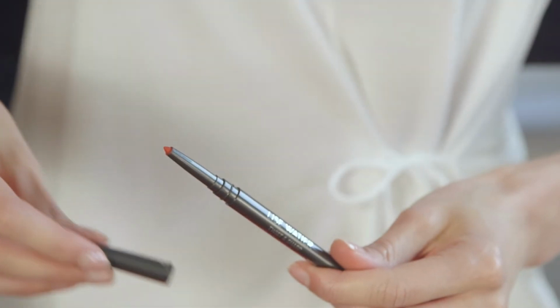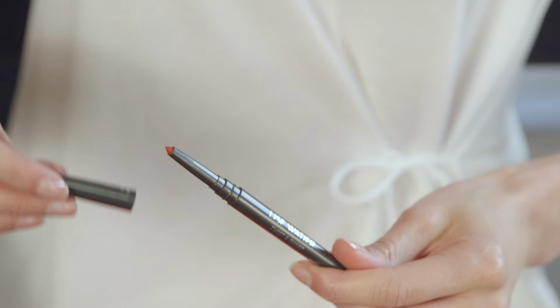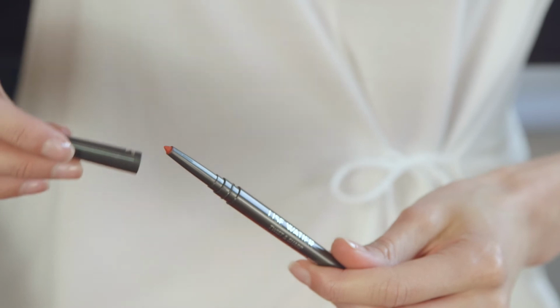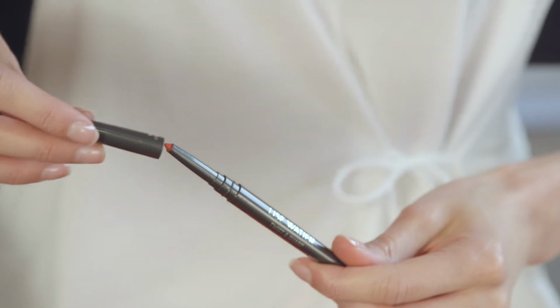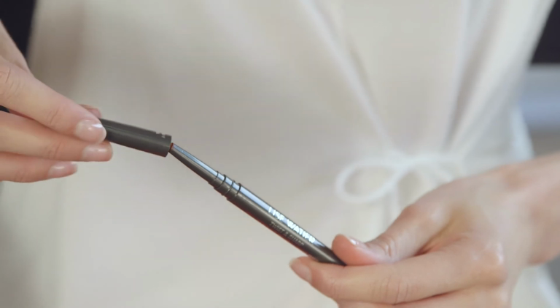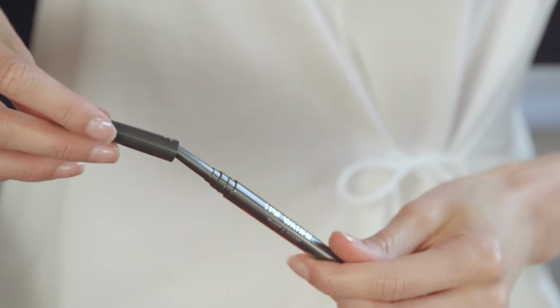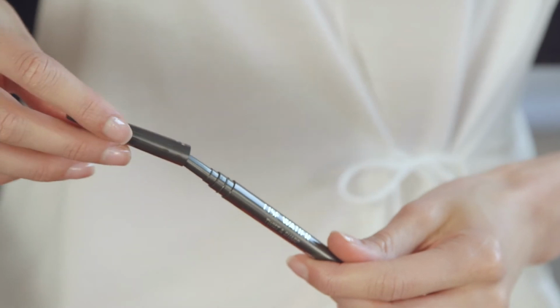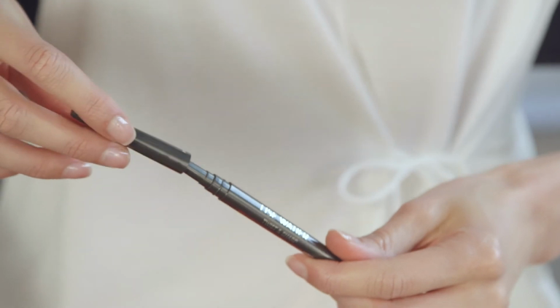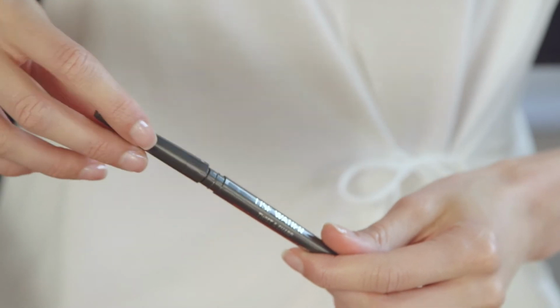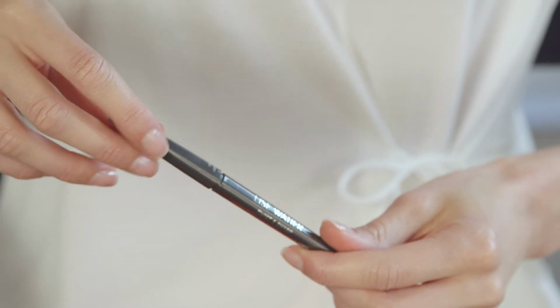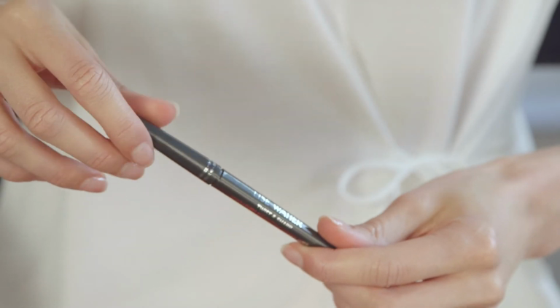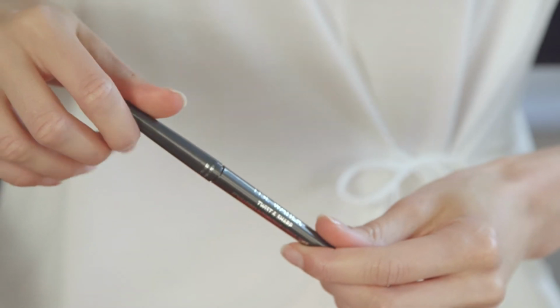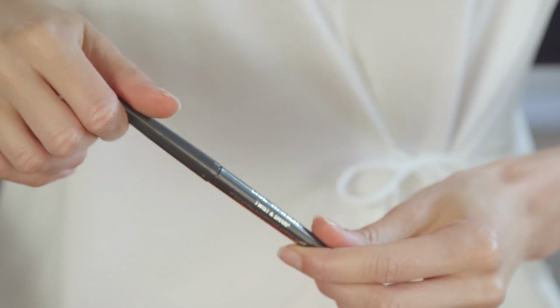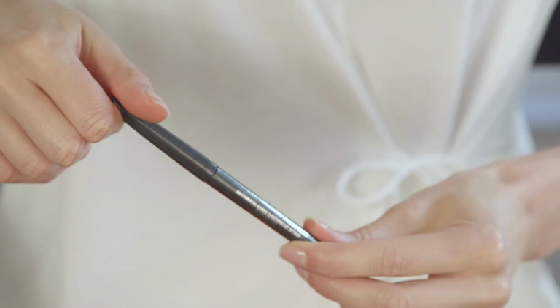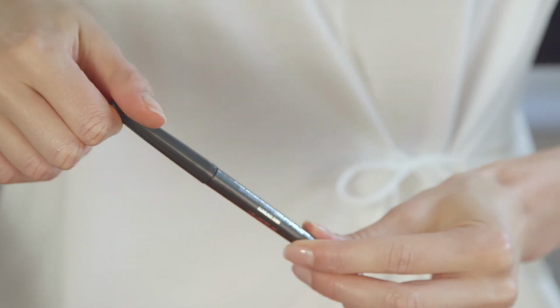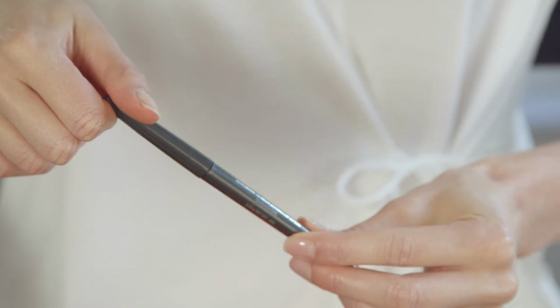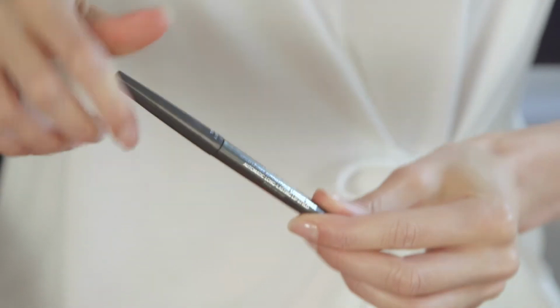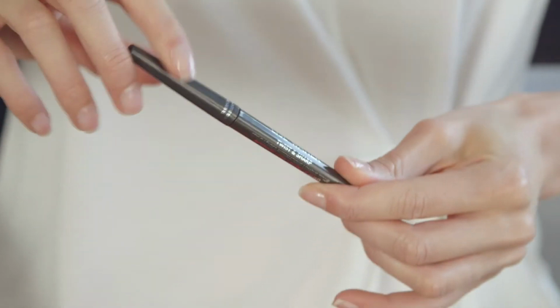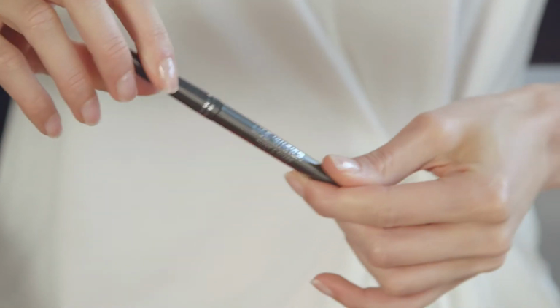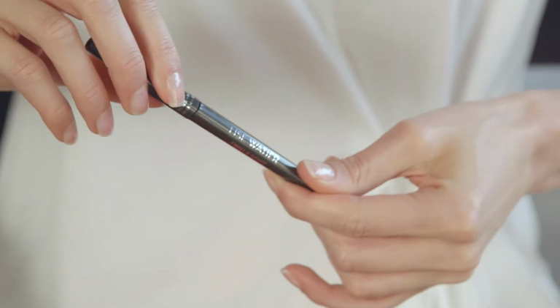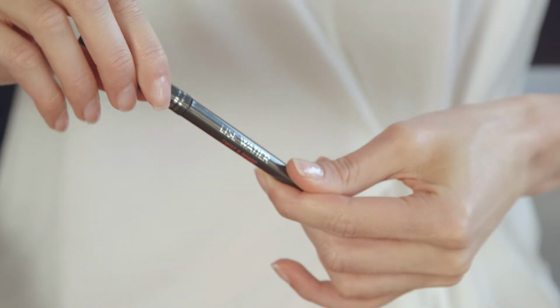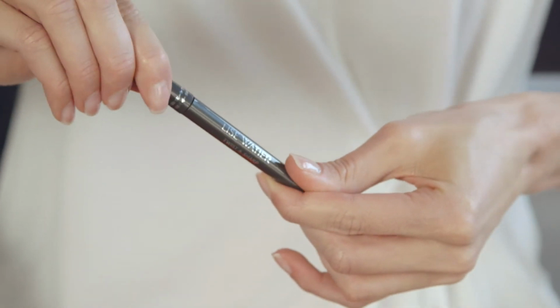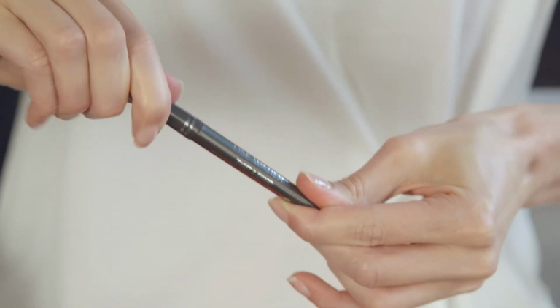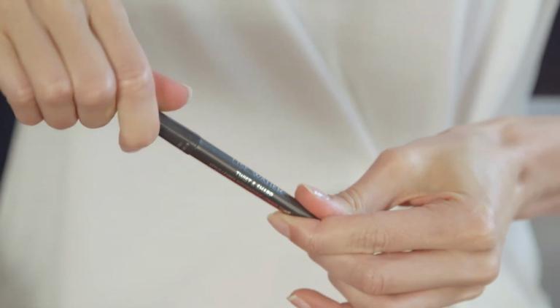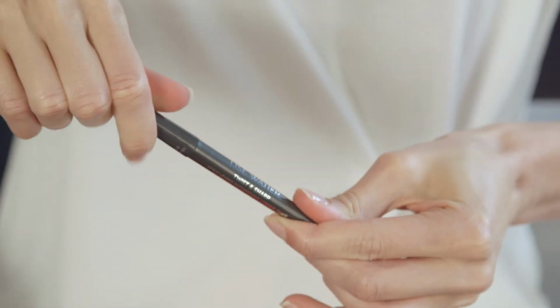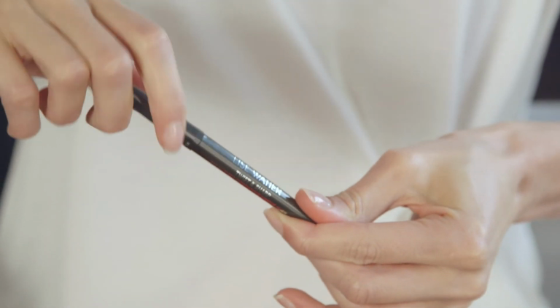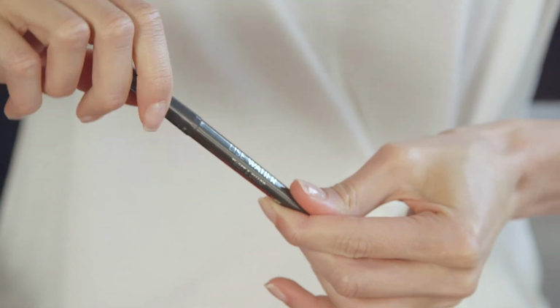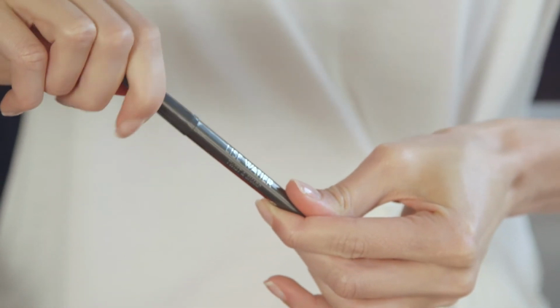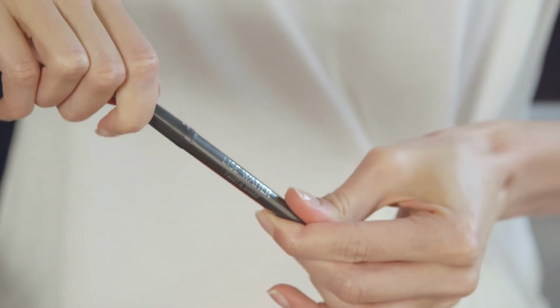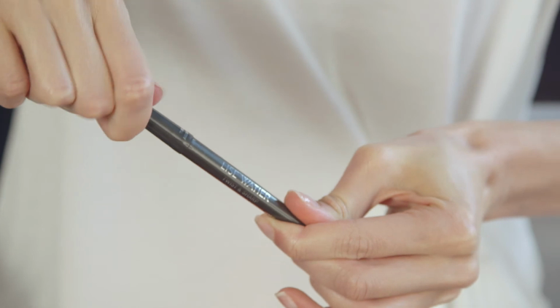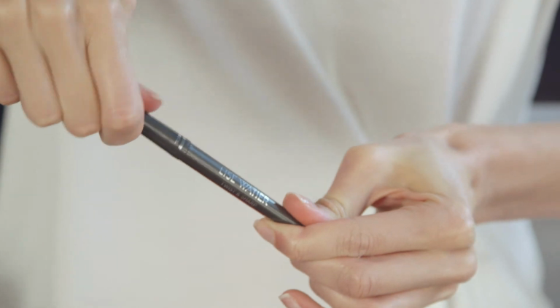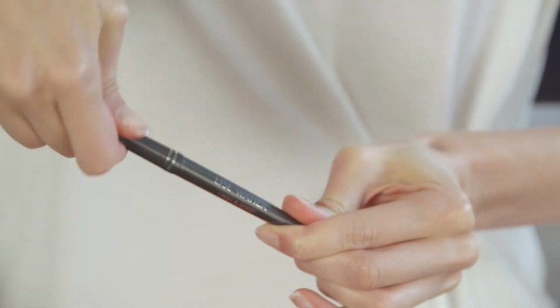Thanks to the cap's automatic sharpening feature, the tip of the Twist & Sharp remains ultra precise.